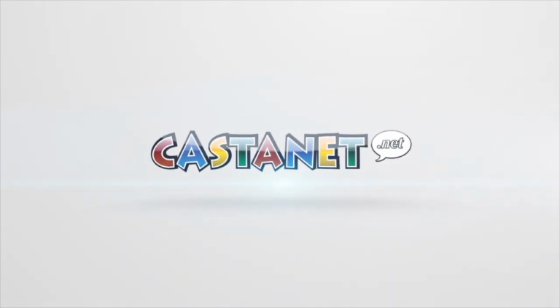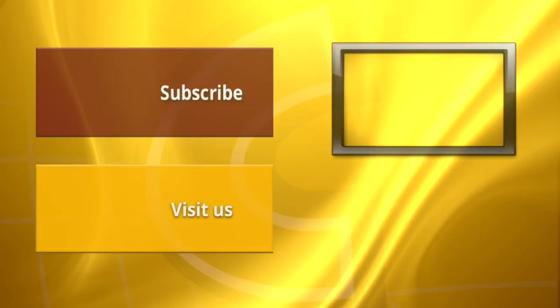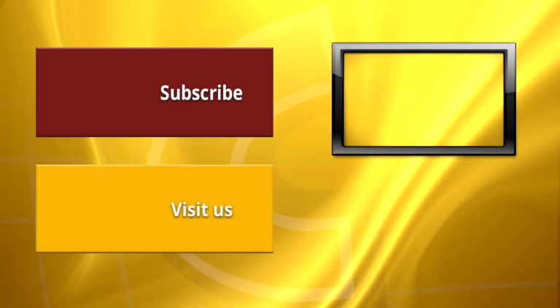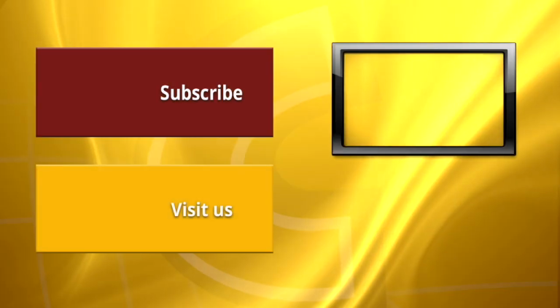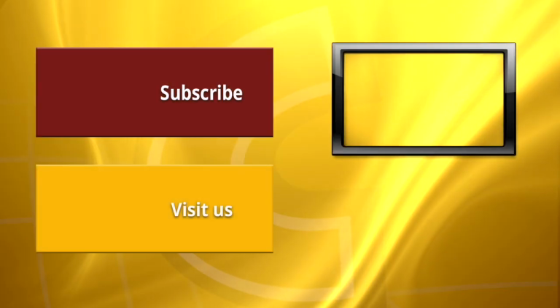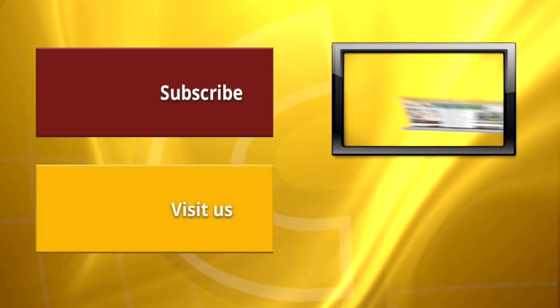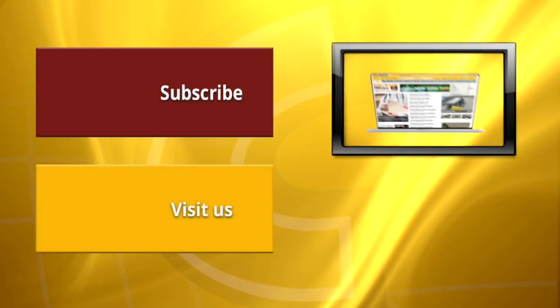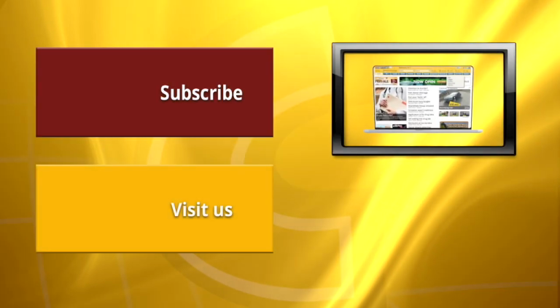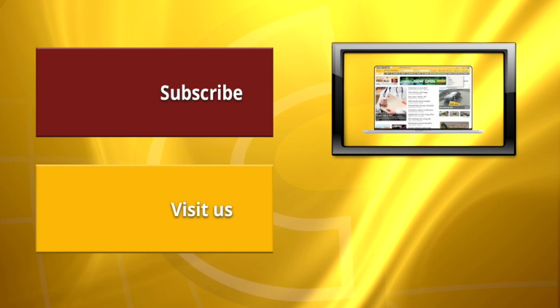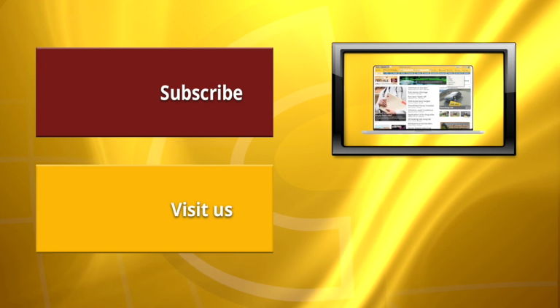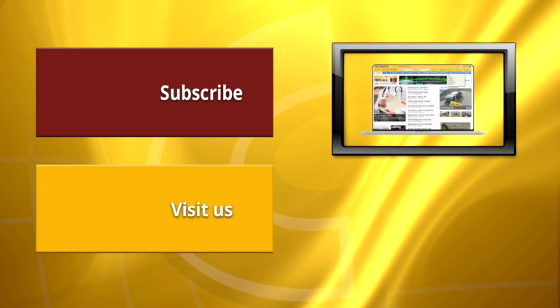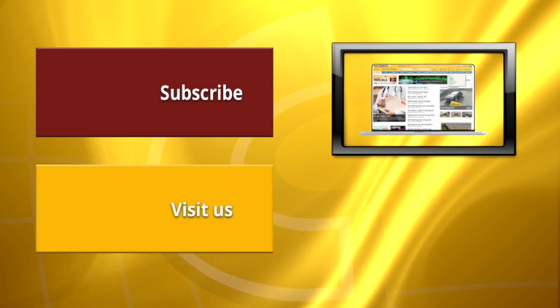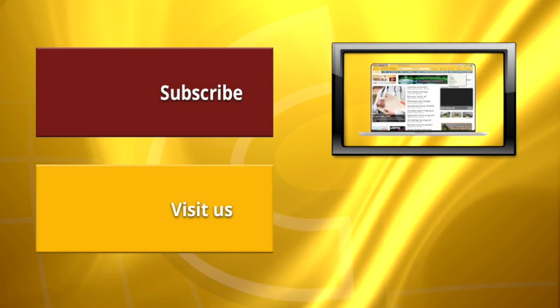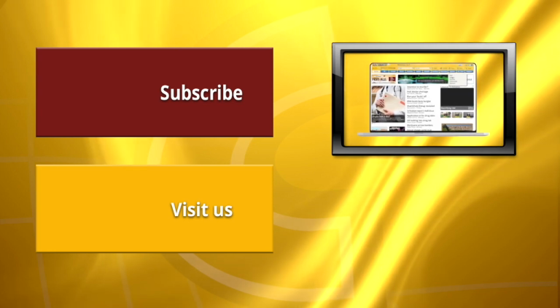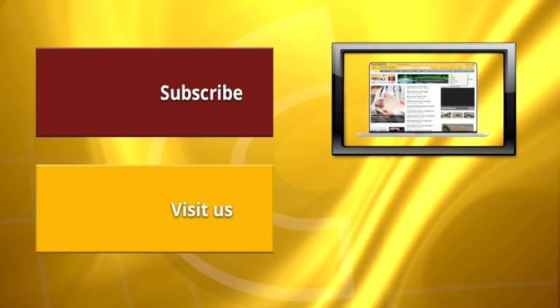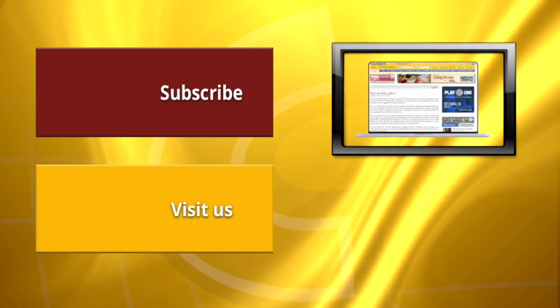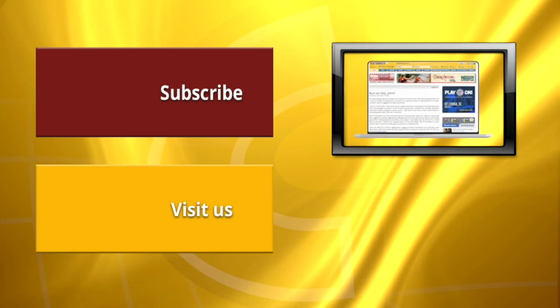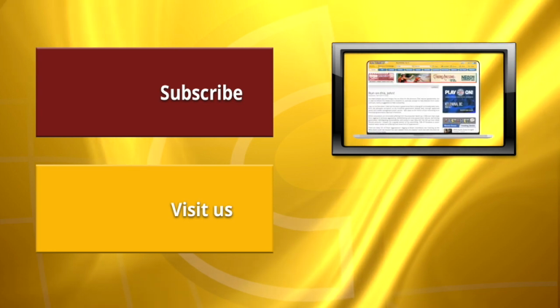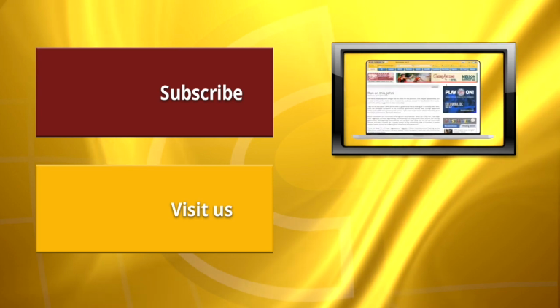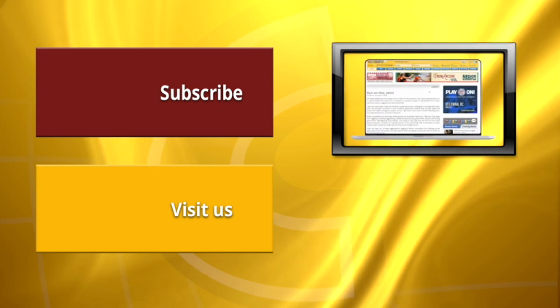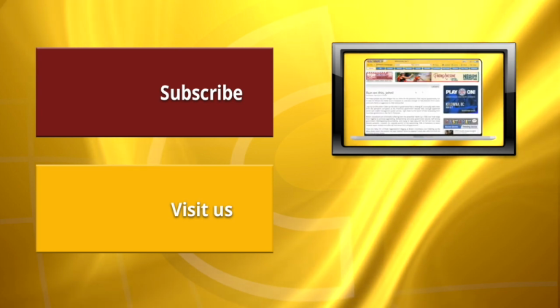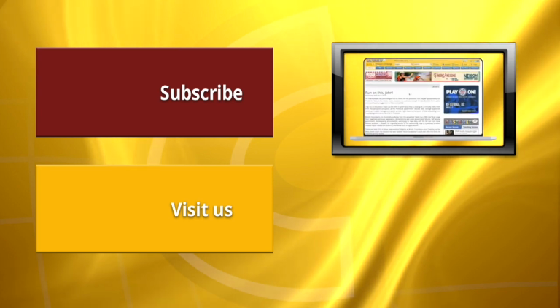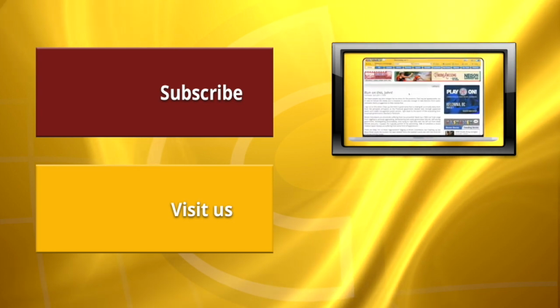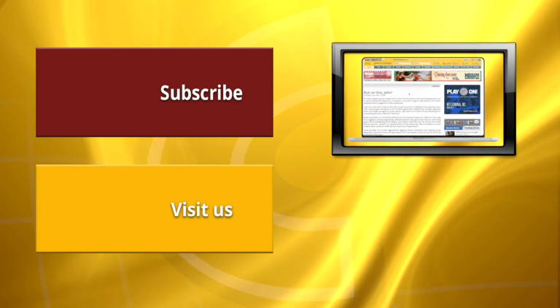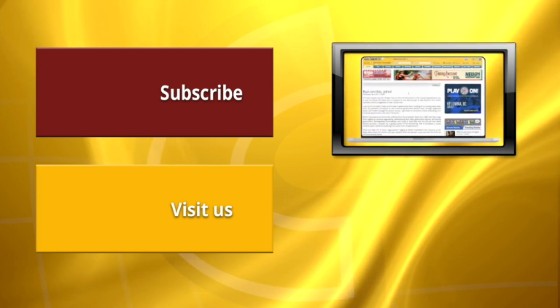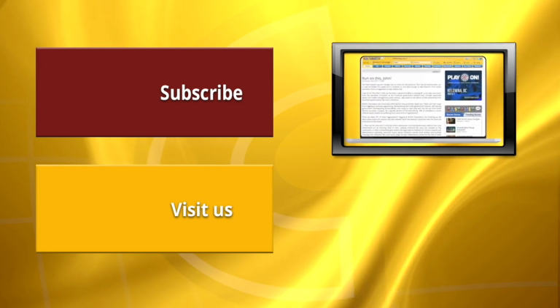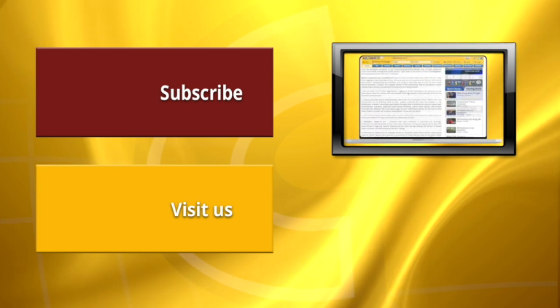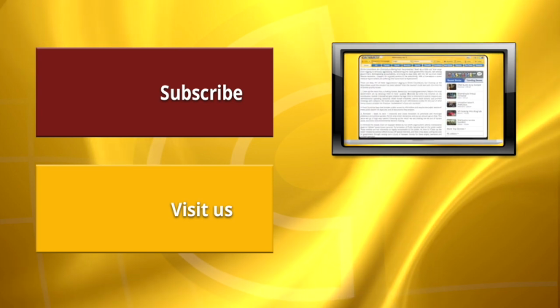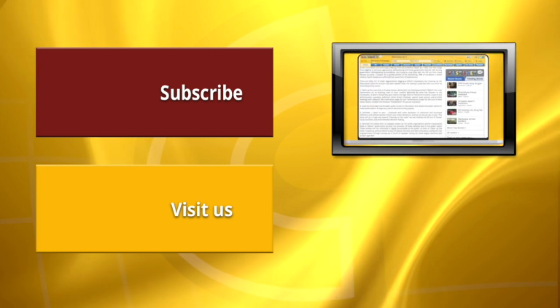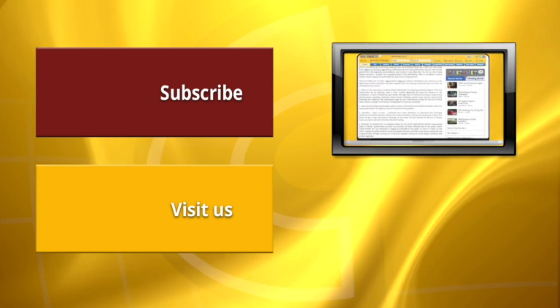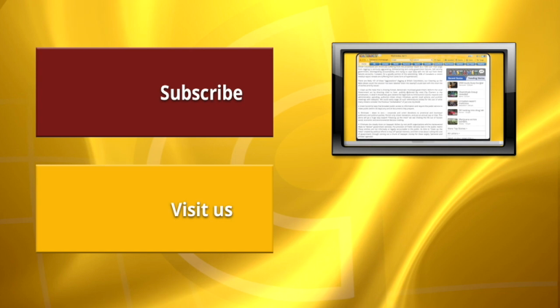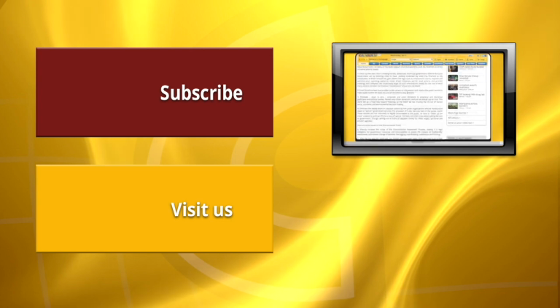Read letters to the editor in our letters section under the opinion button in the yellow masthead. Email your letters to letters at castanet.net.